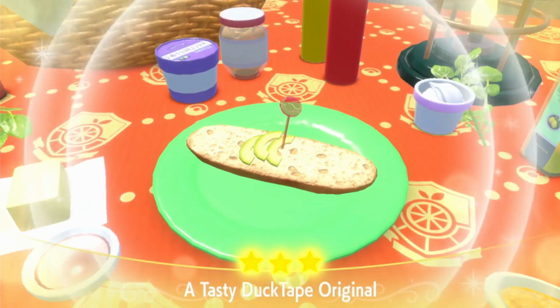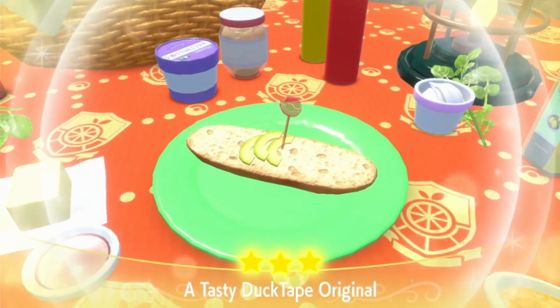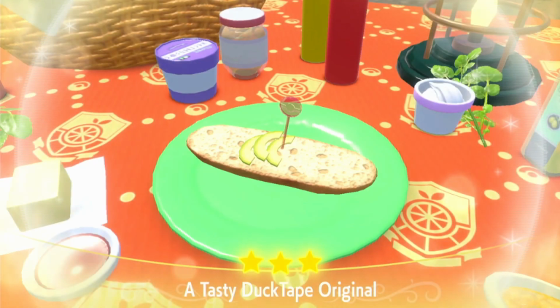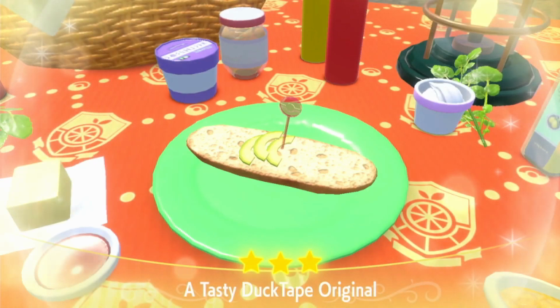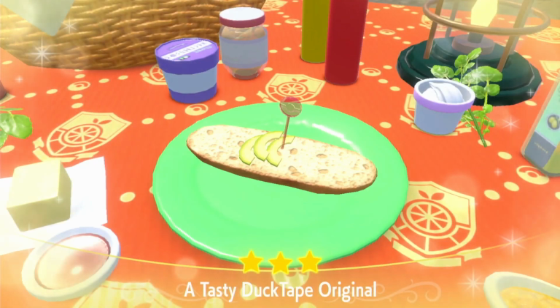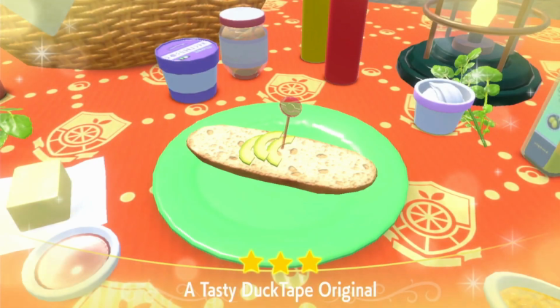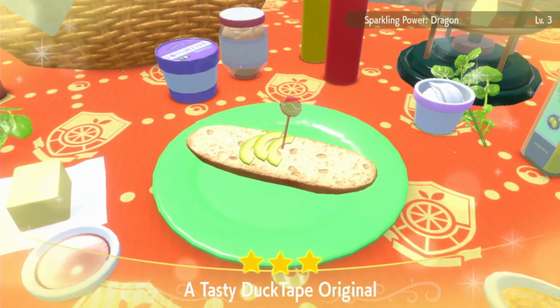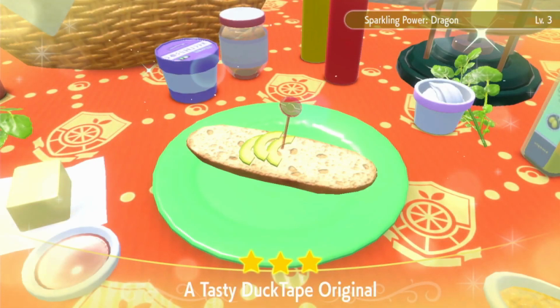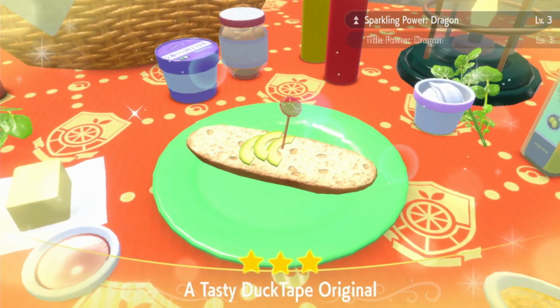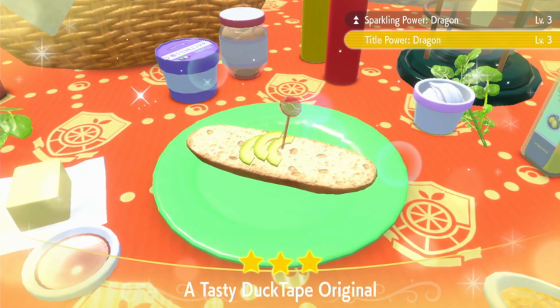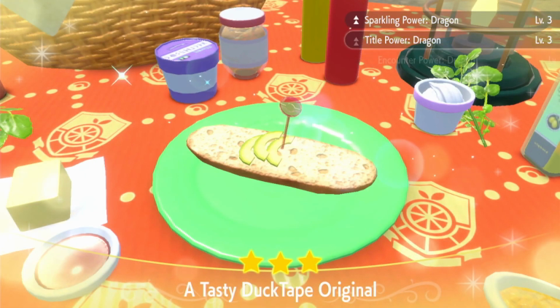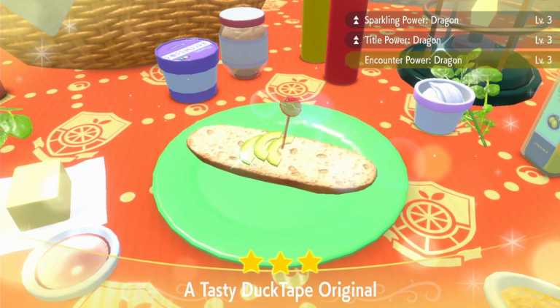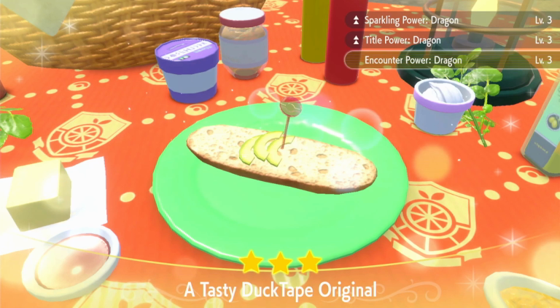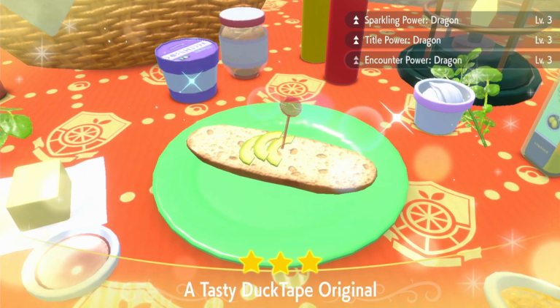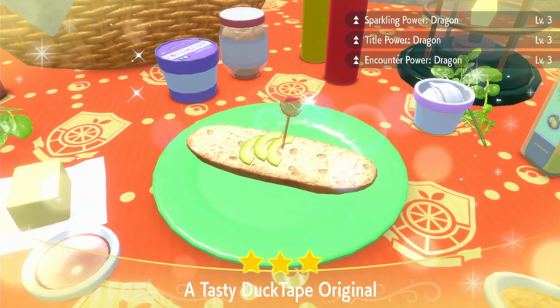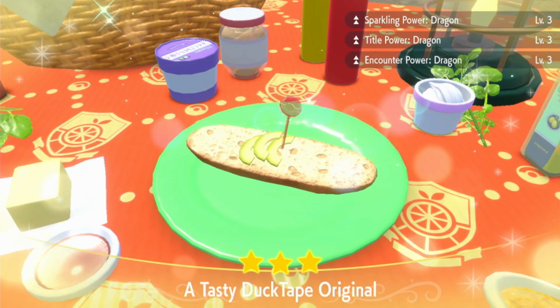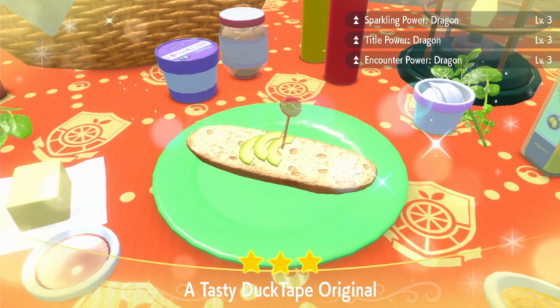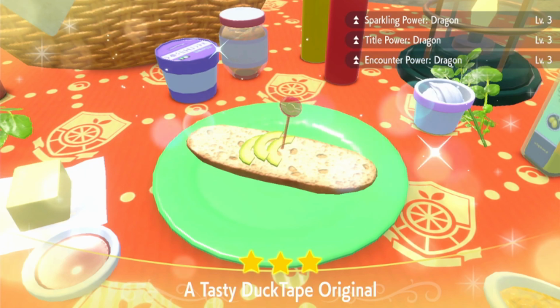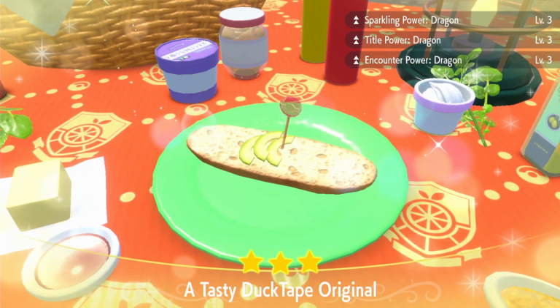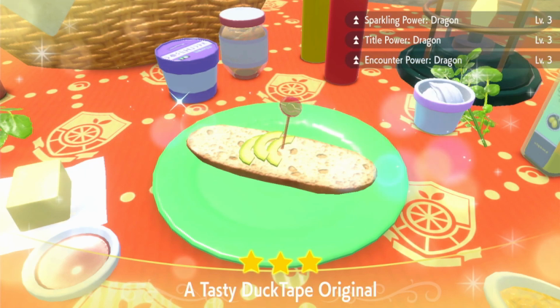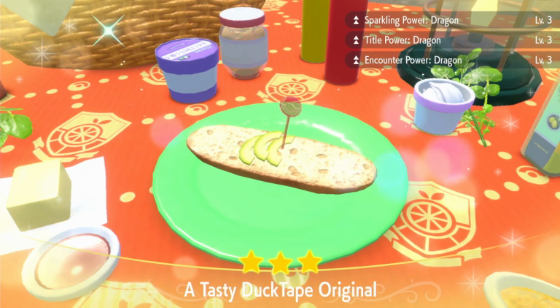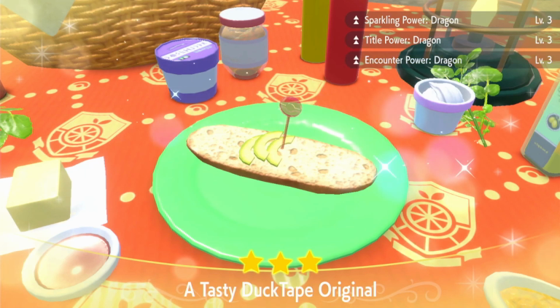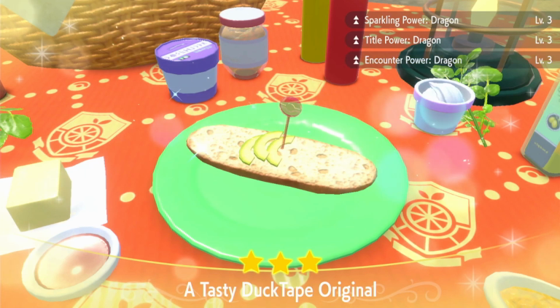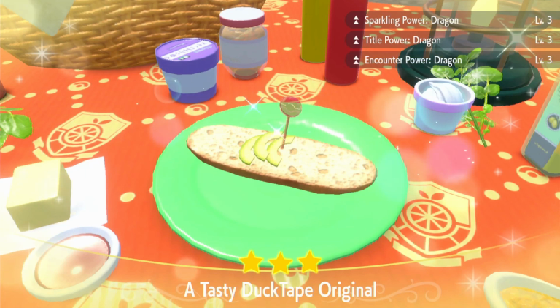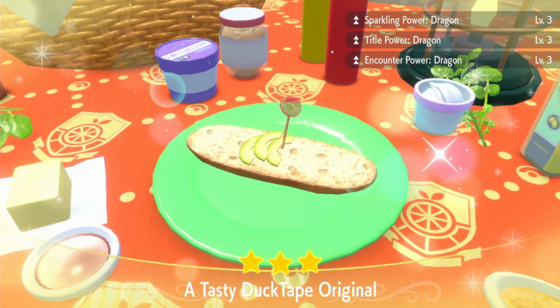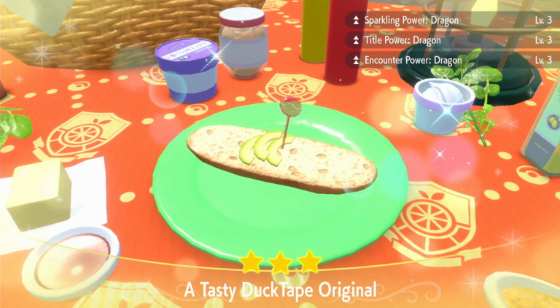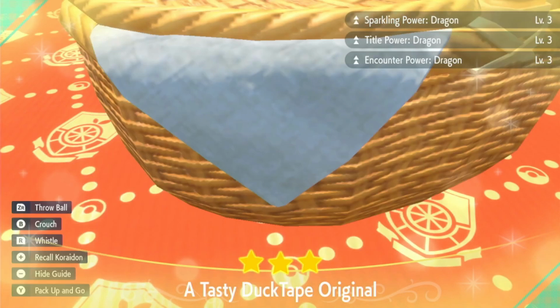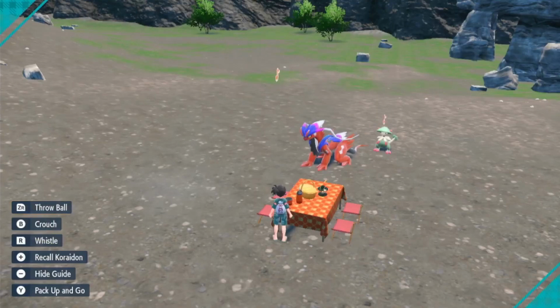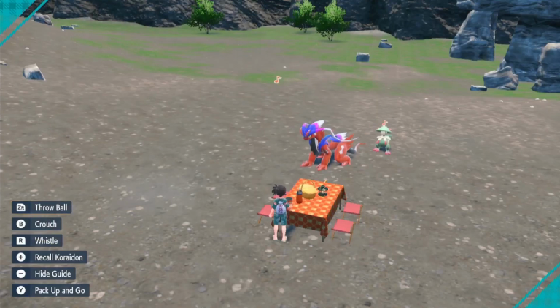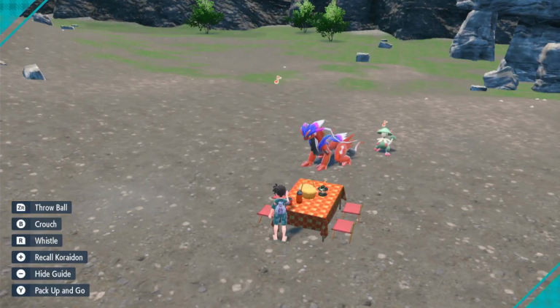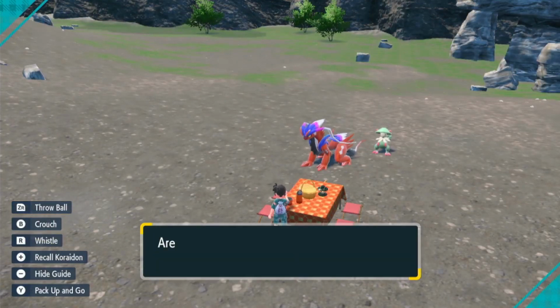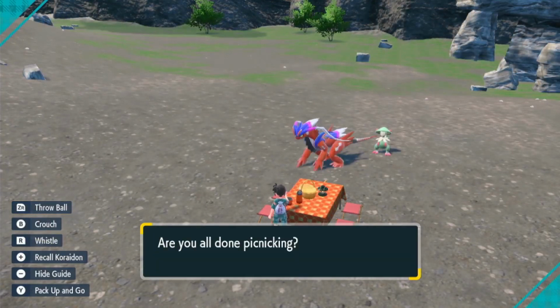So there we have it. As you can see in the top right corner, we have our Sparkling Power Dragon Level 3 and Encounter Power Dragon Level 3 — just what we needed.